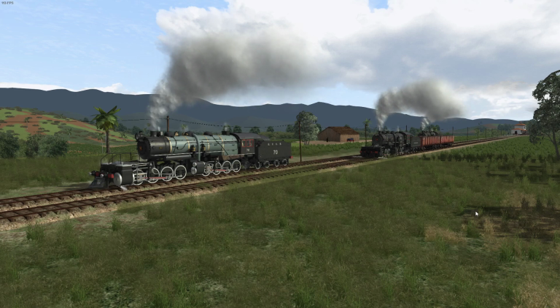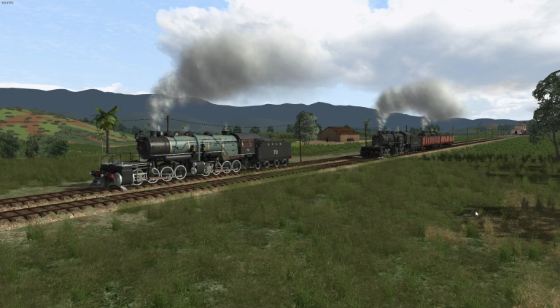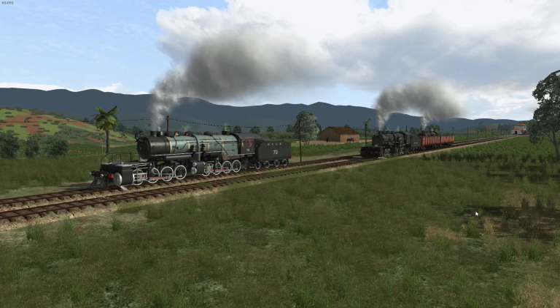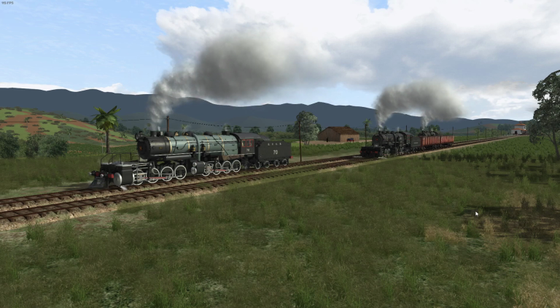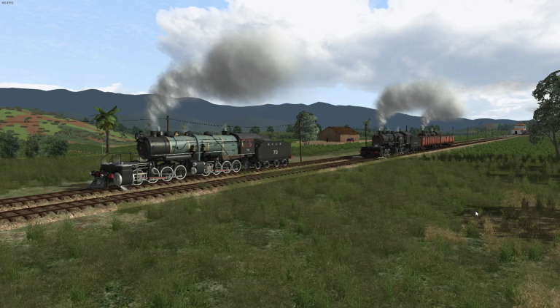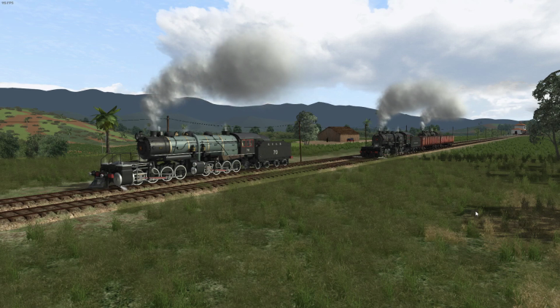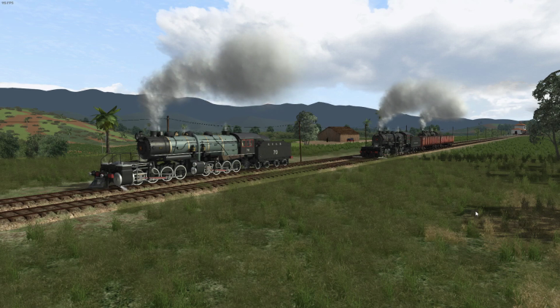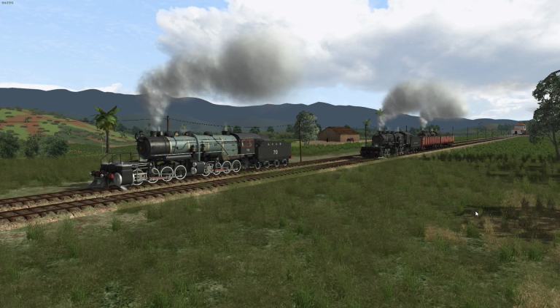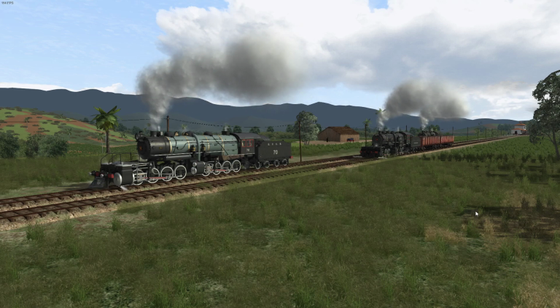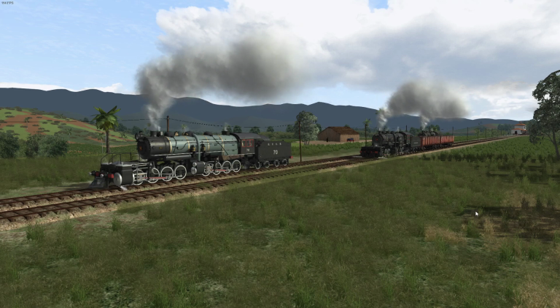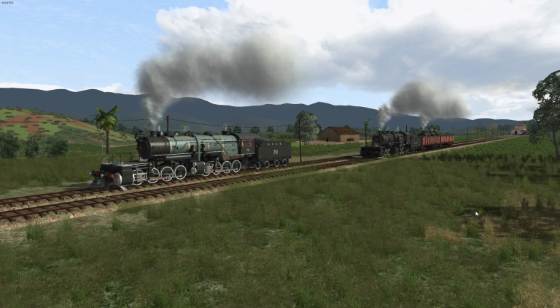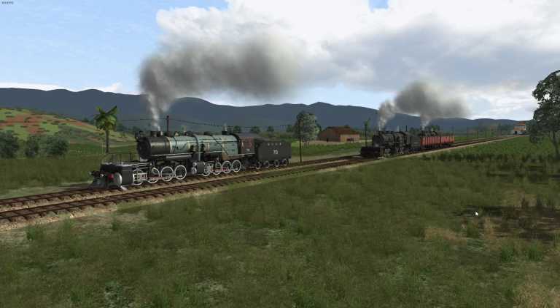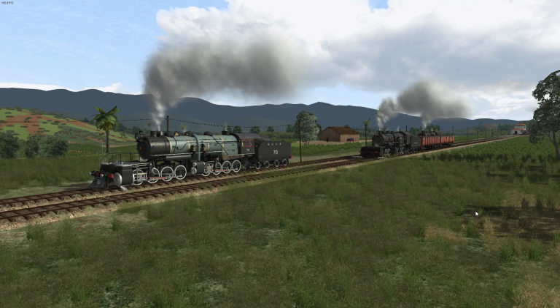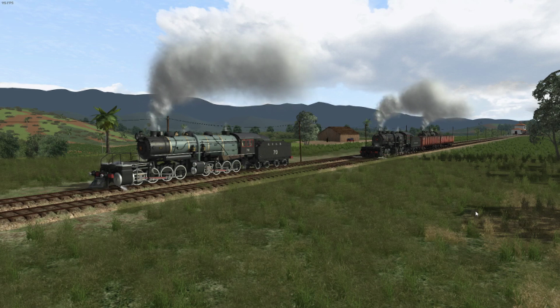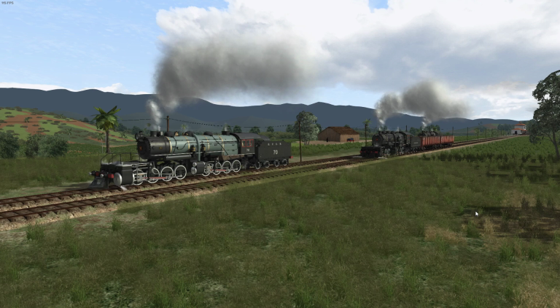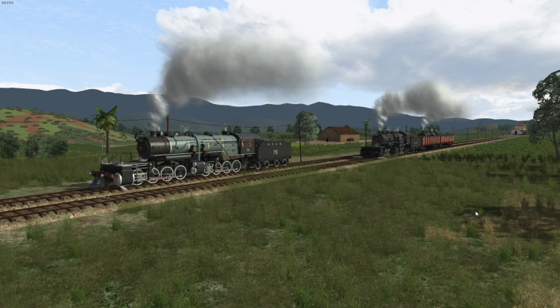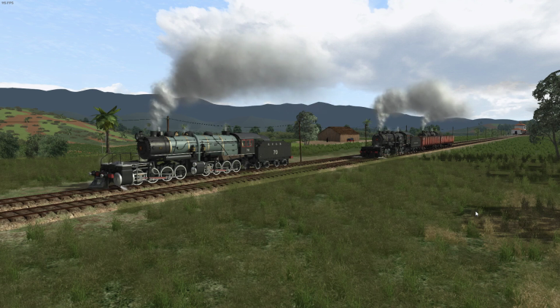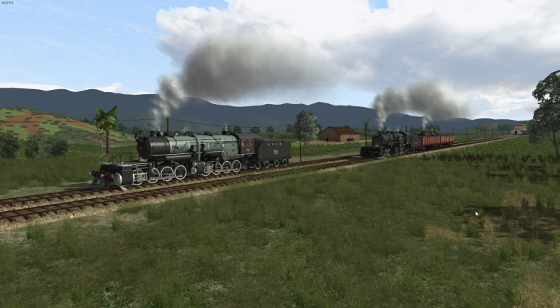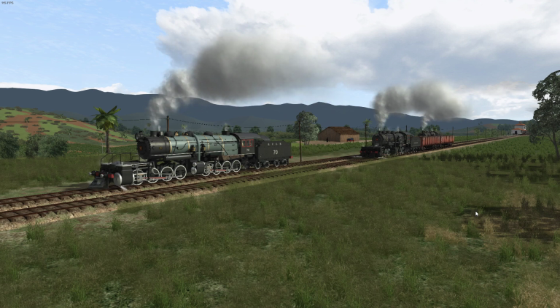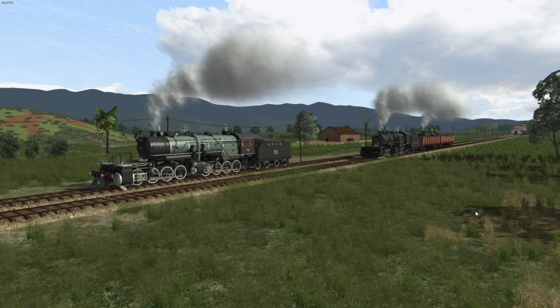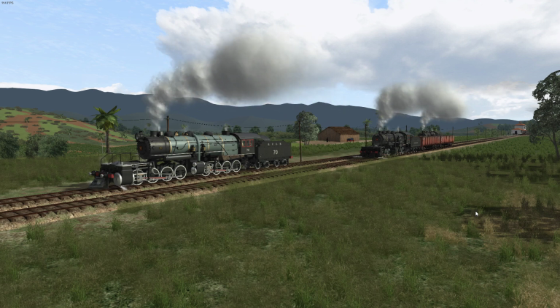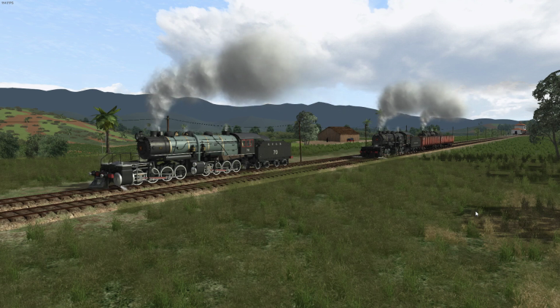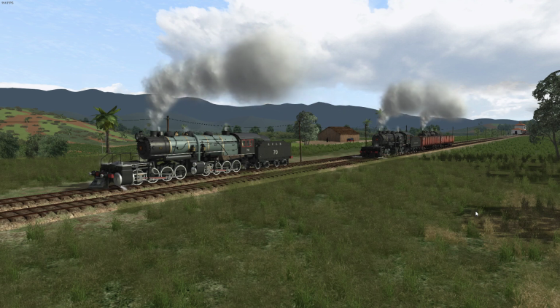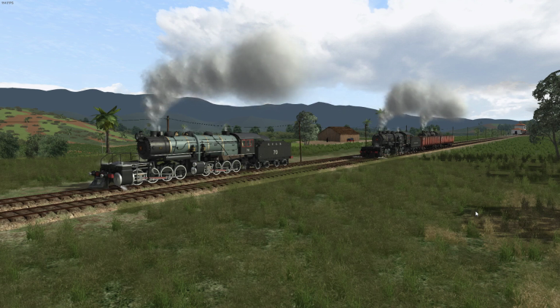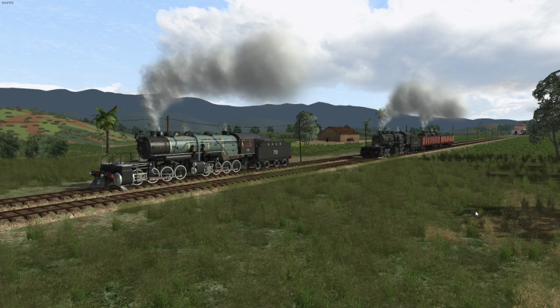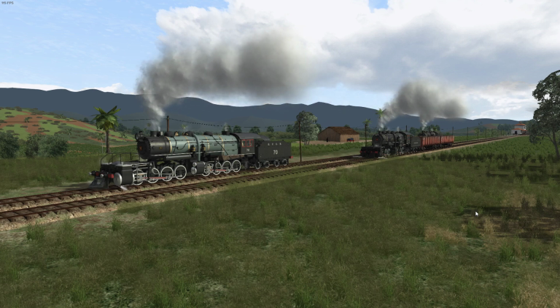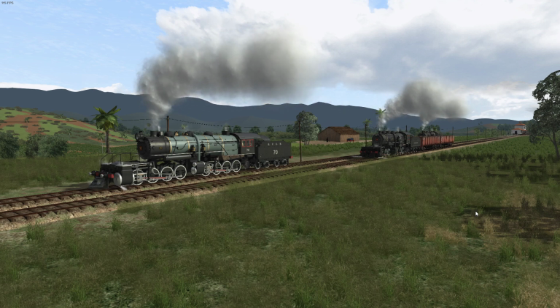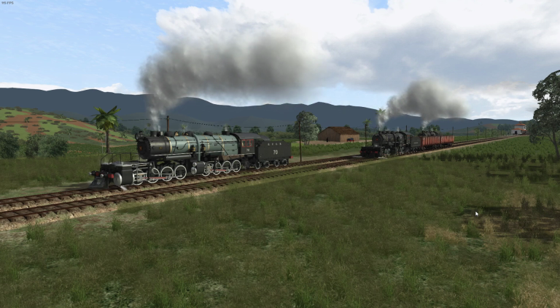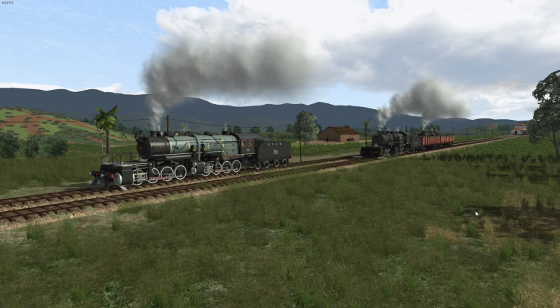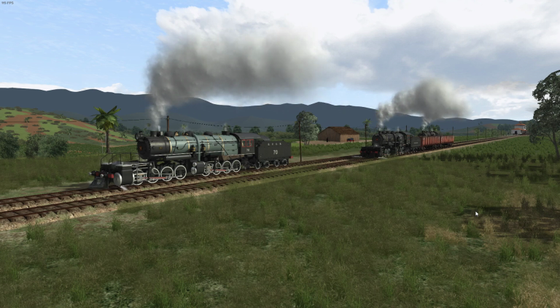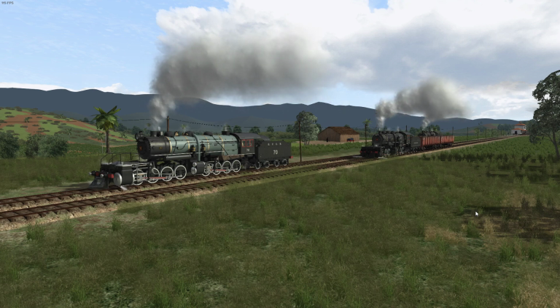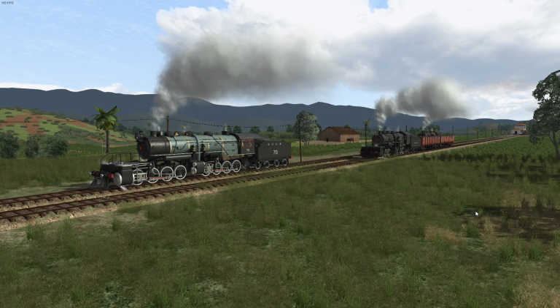Hi guys, welcome back to another episode of Train Simulator Classic, aka Railworks.